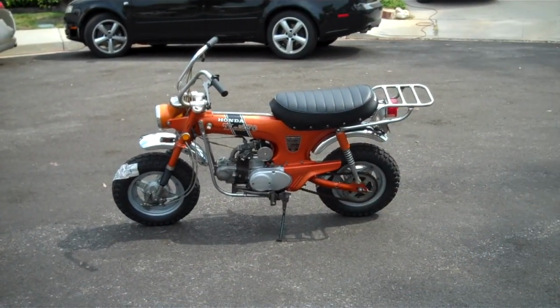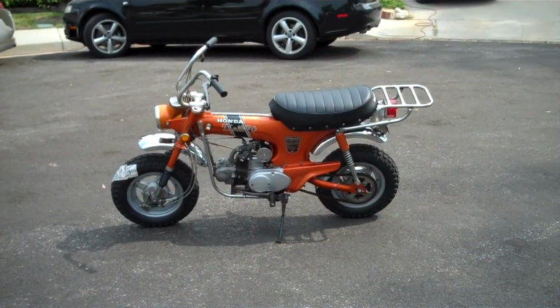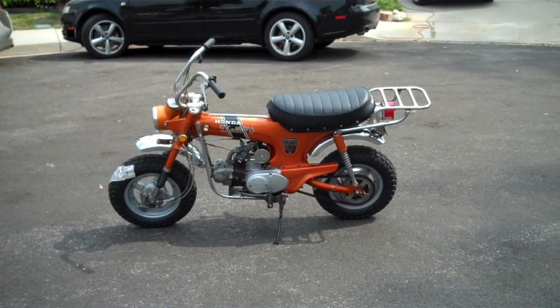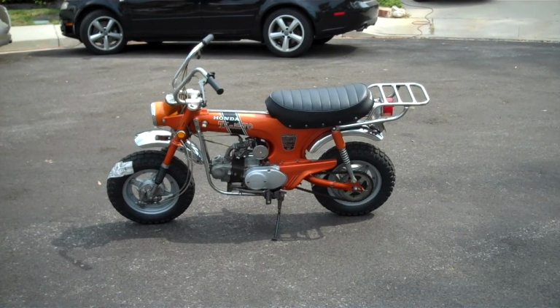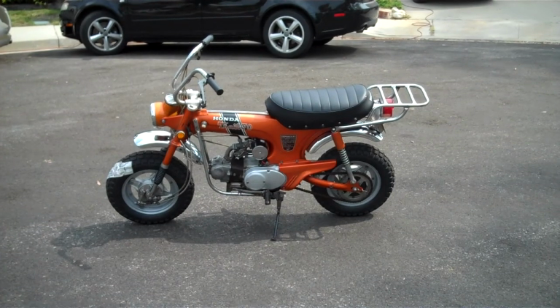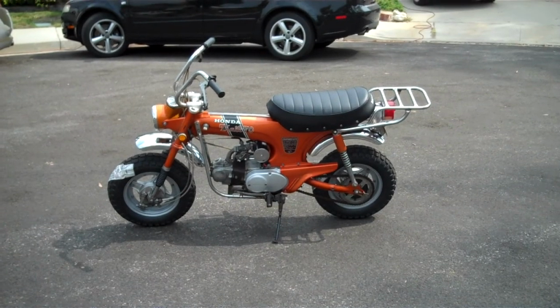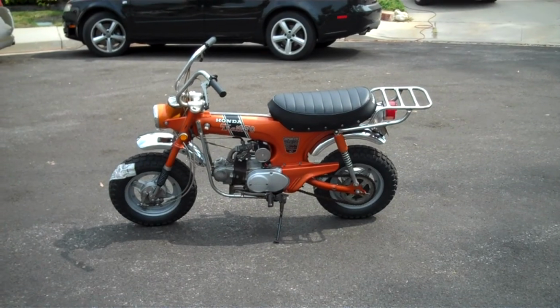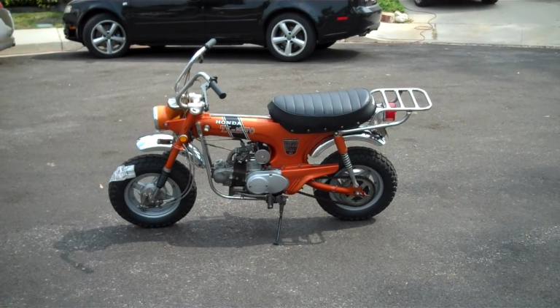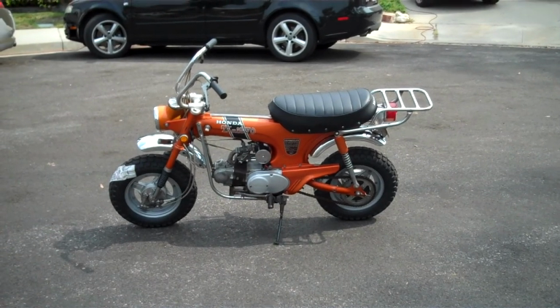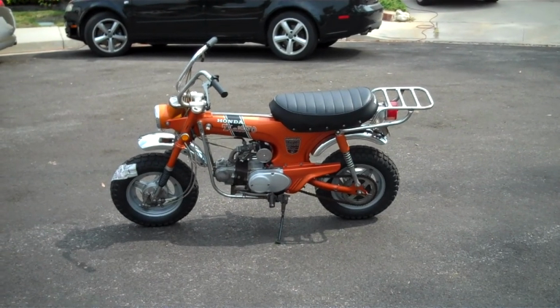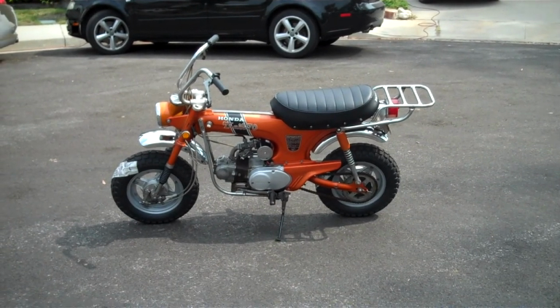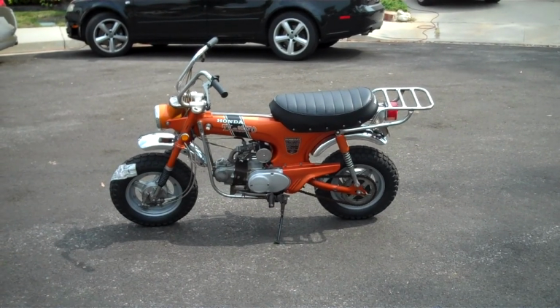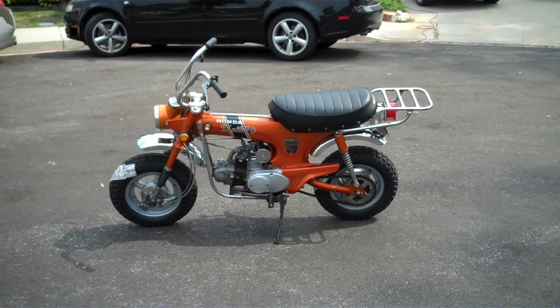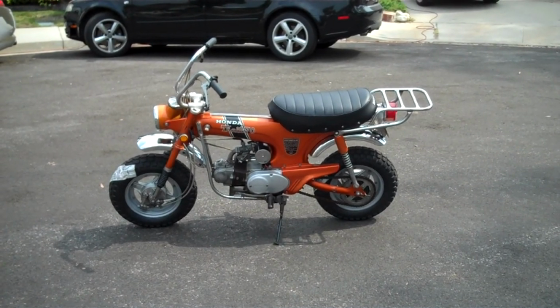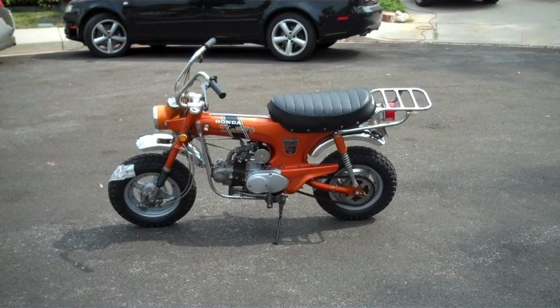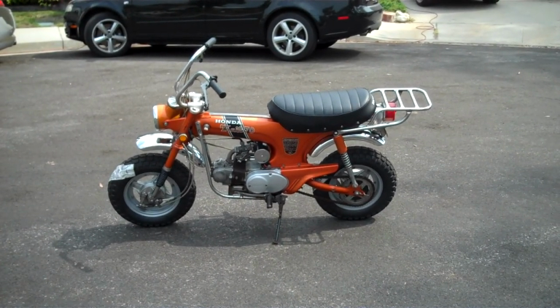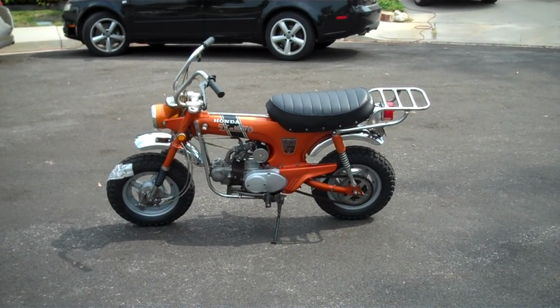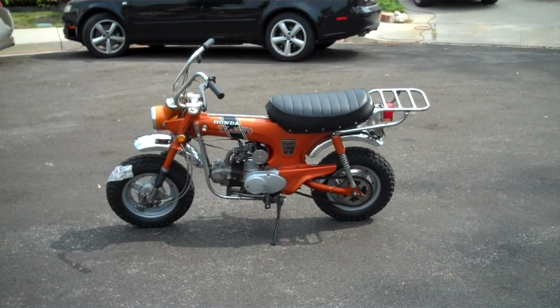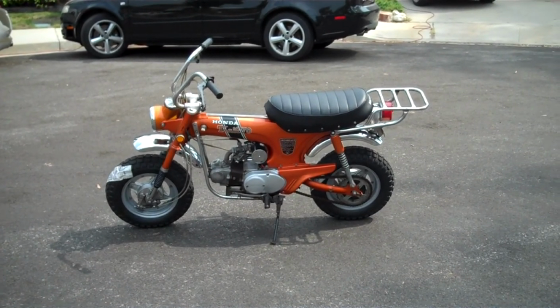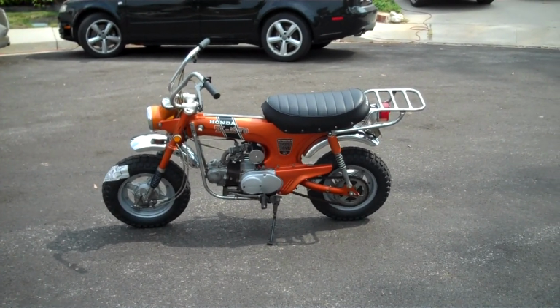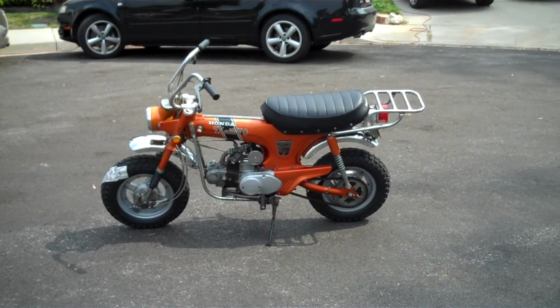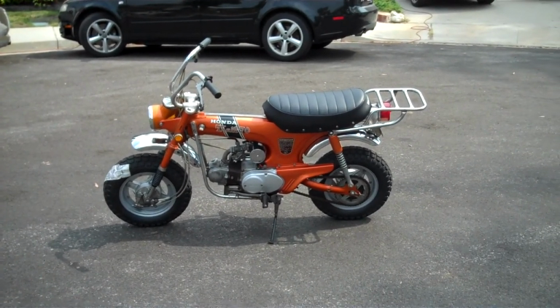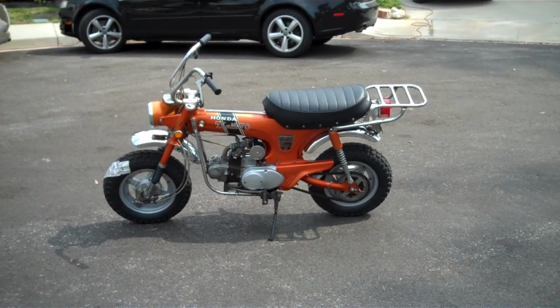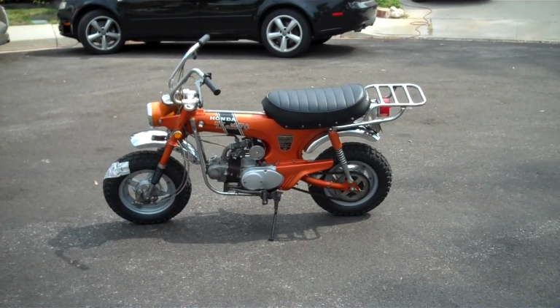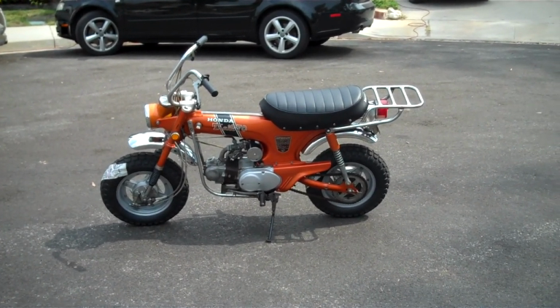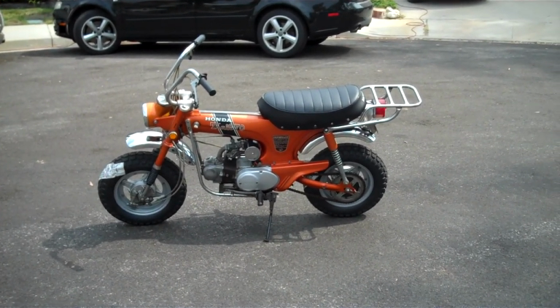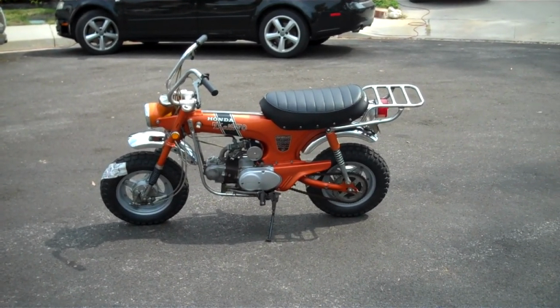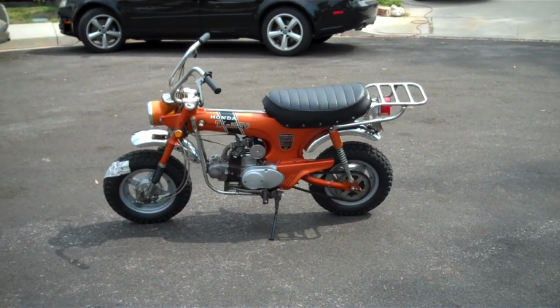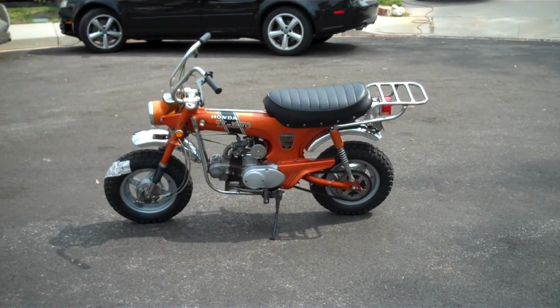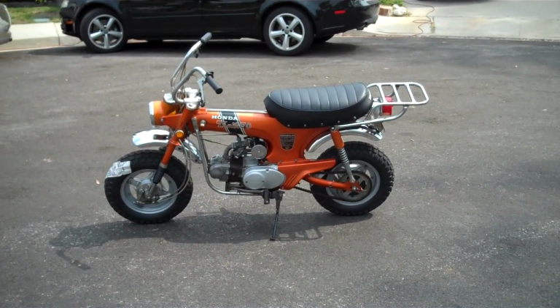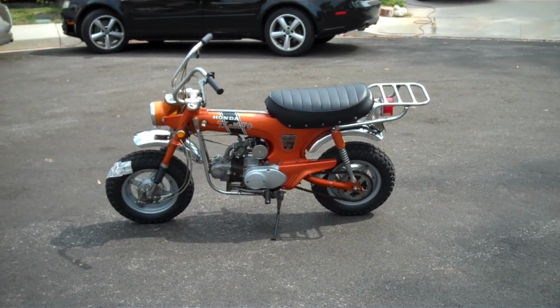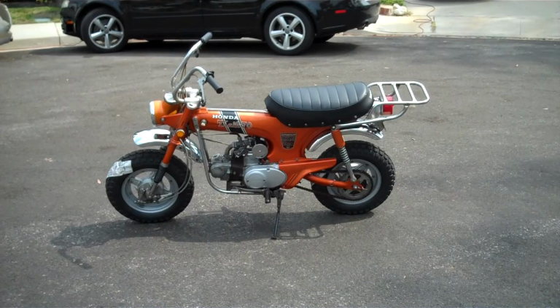Thank you for looking at my 1970 Honda CT70H.